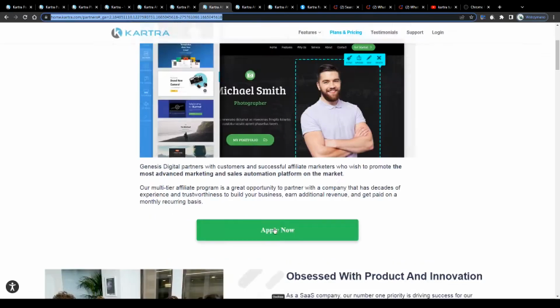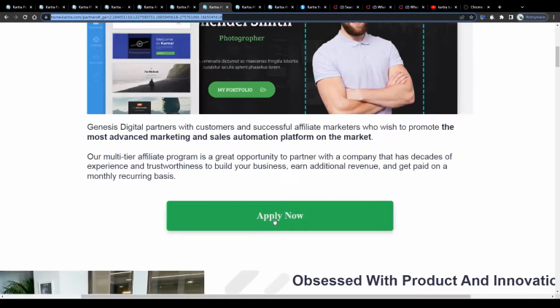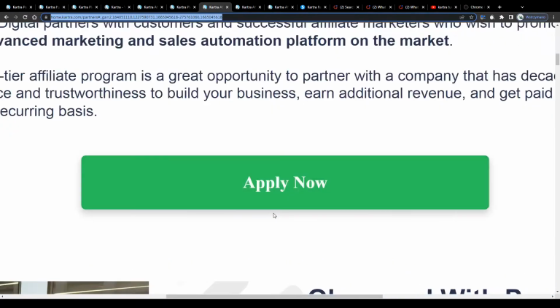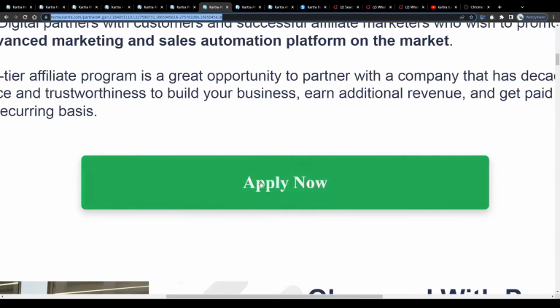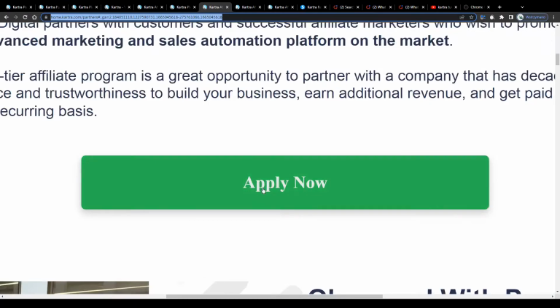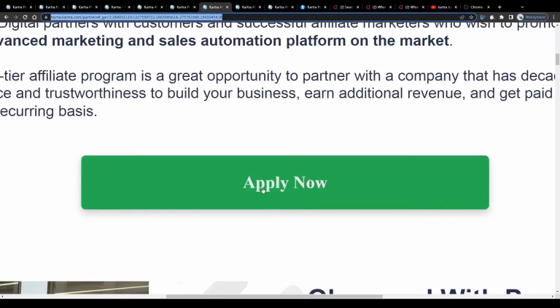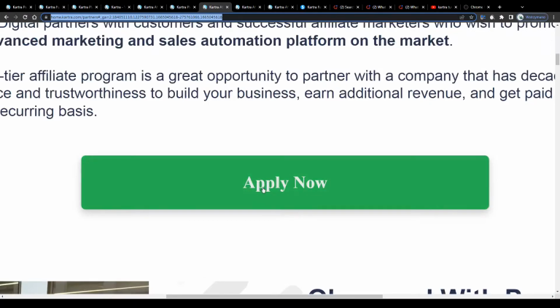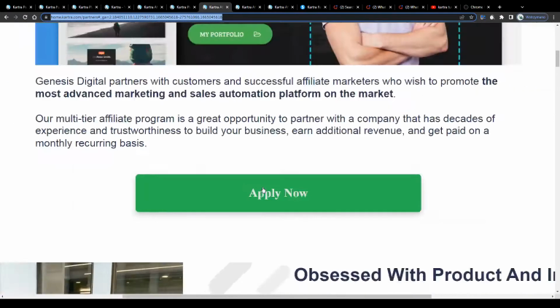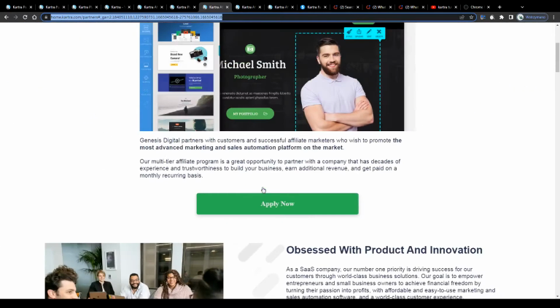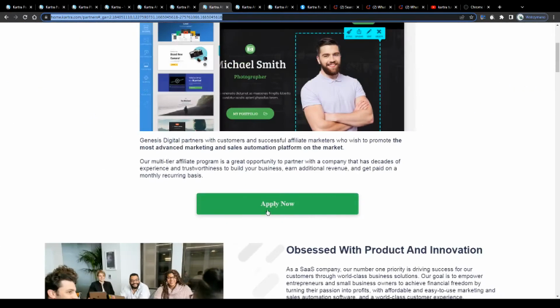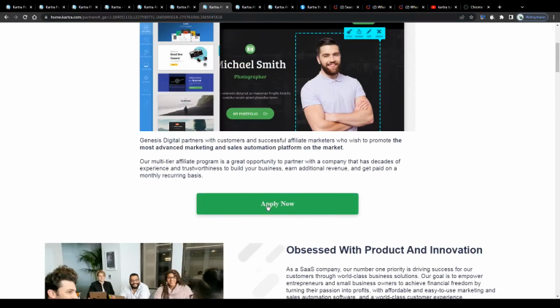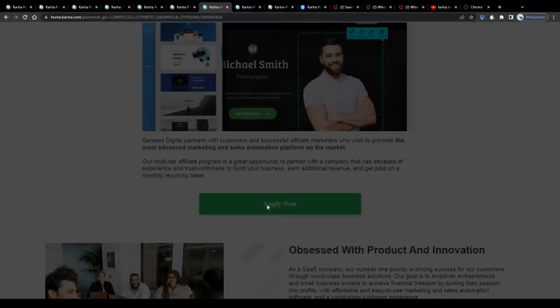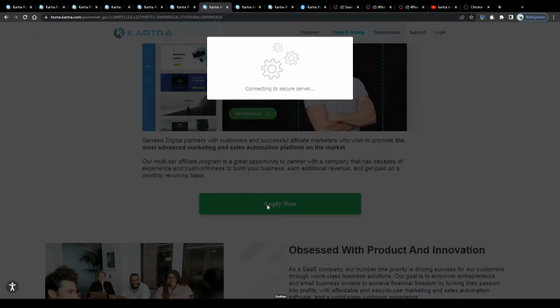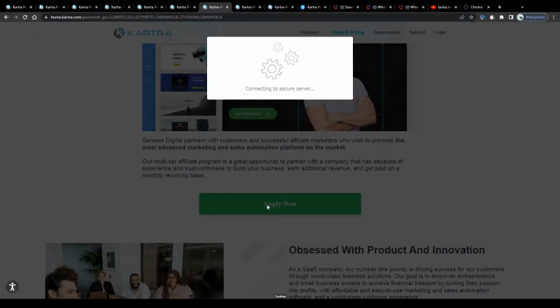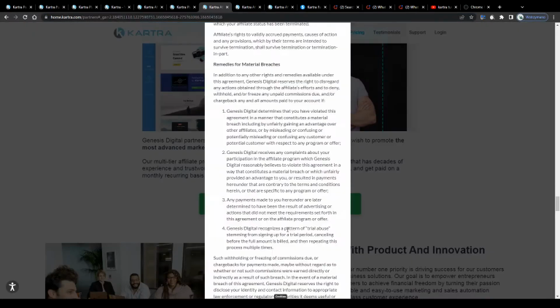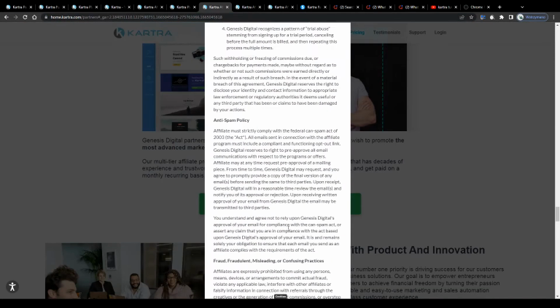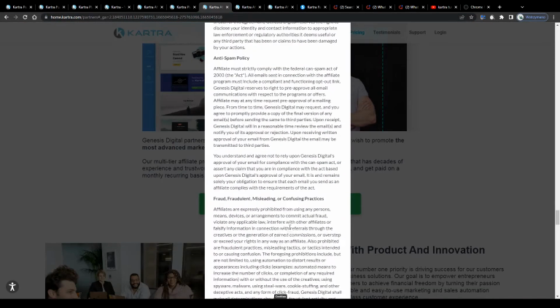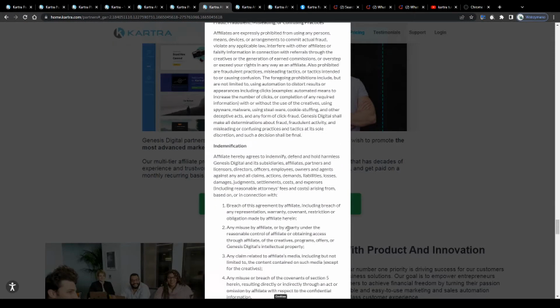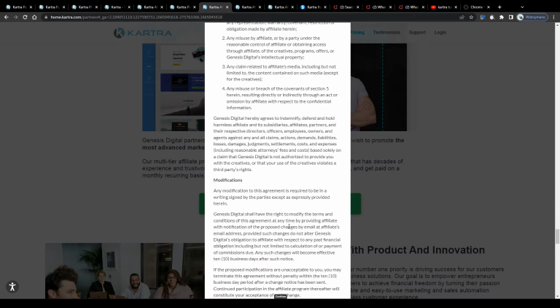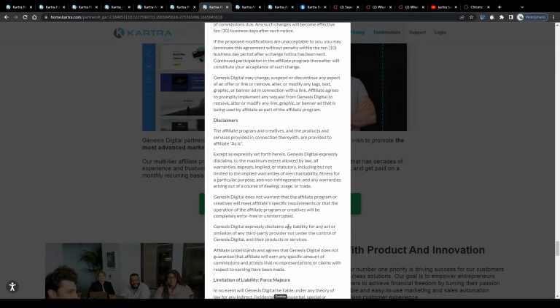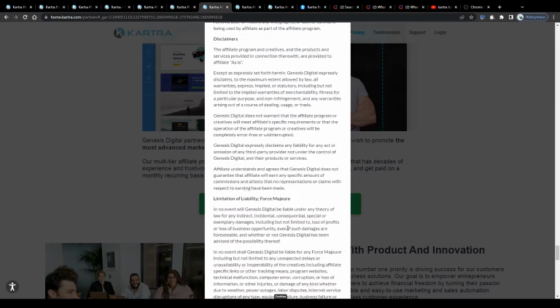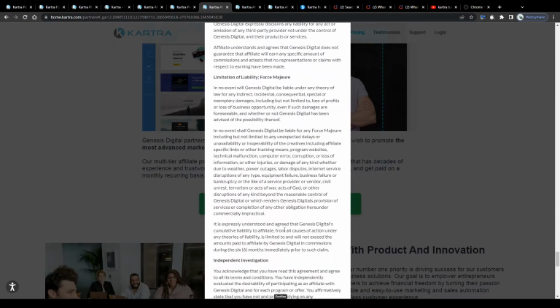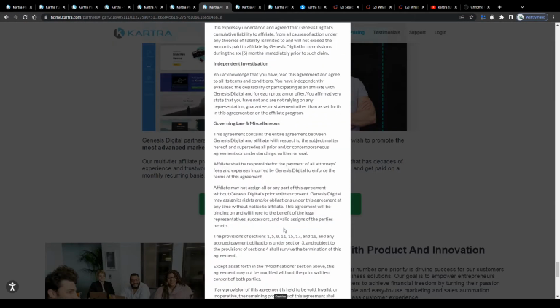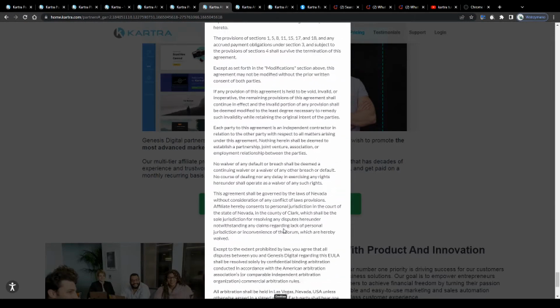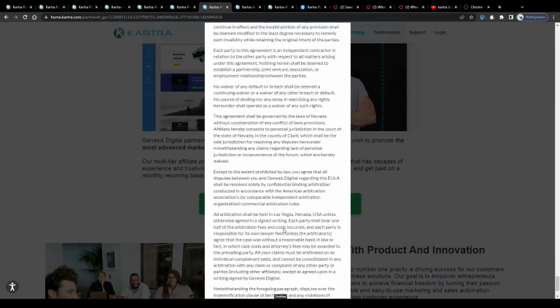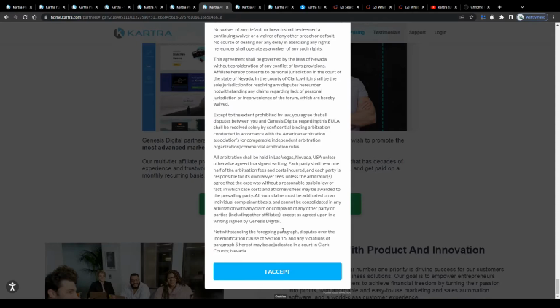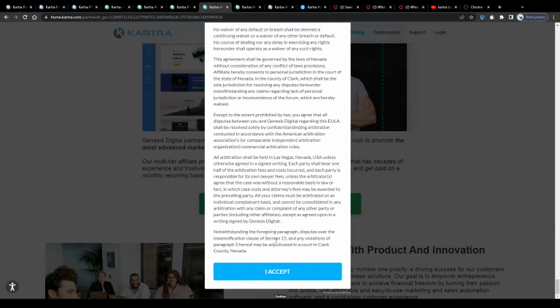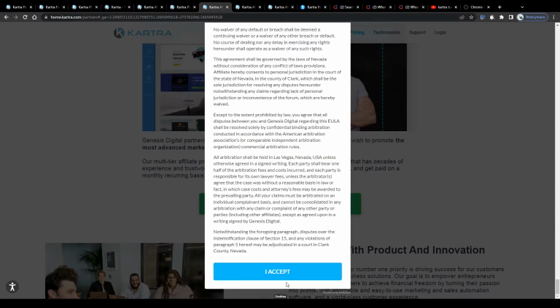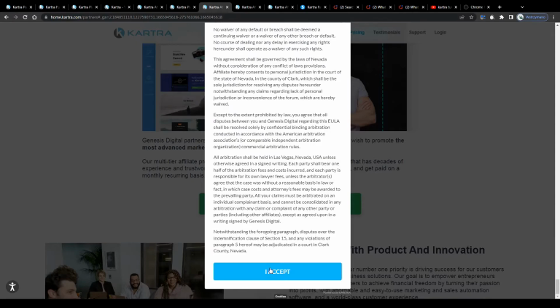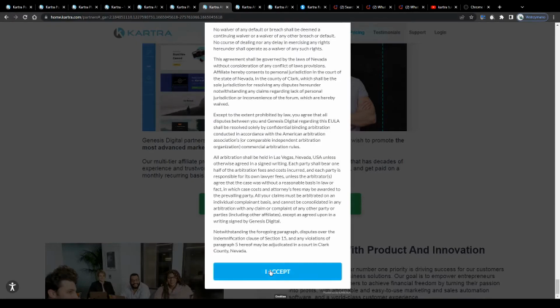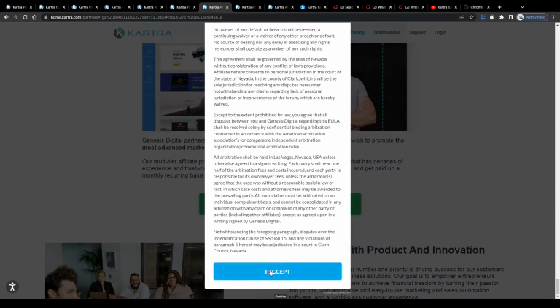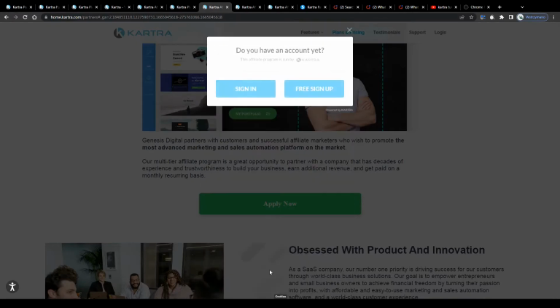Which is a pretty cool feature, and as a cherry on top you will be given access to a lot of affiliate resources, the entire Kartra marketplace, and it will not be required from you to reach a minimum amount of sales. So to get started, click on apply now, agree to the terms and conditions, and sign up as an affiliate on Kartra.